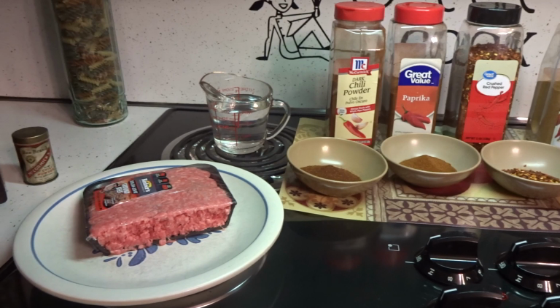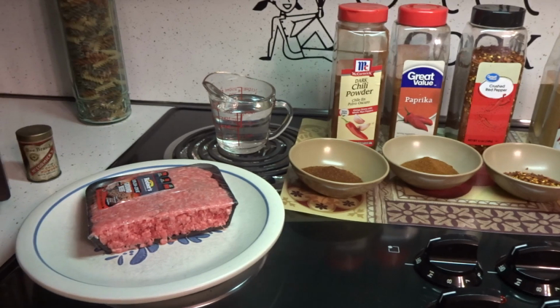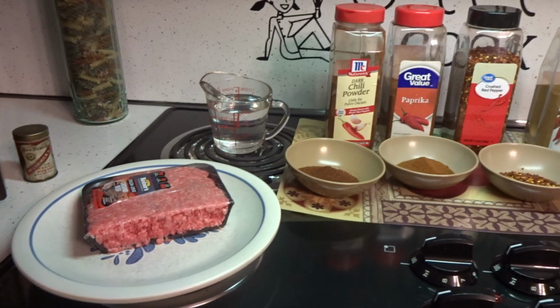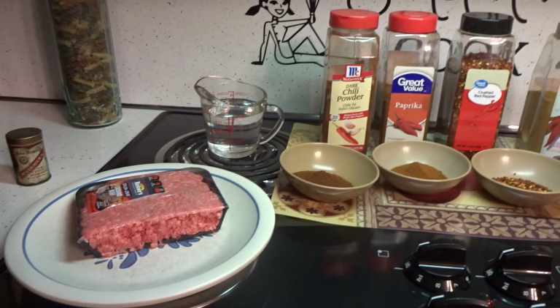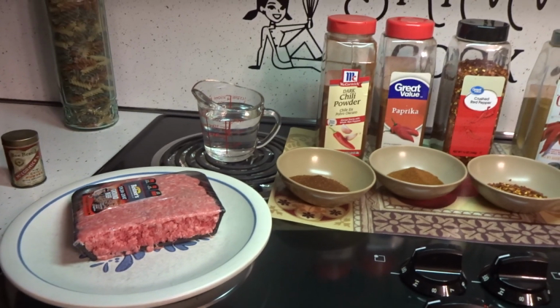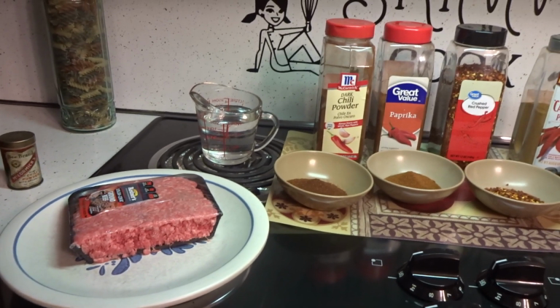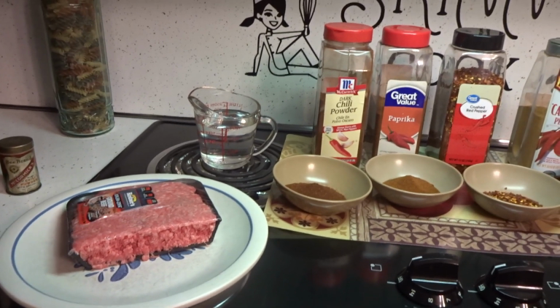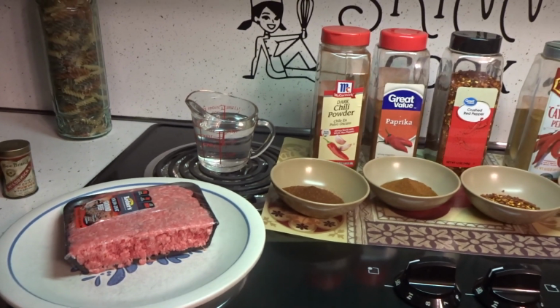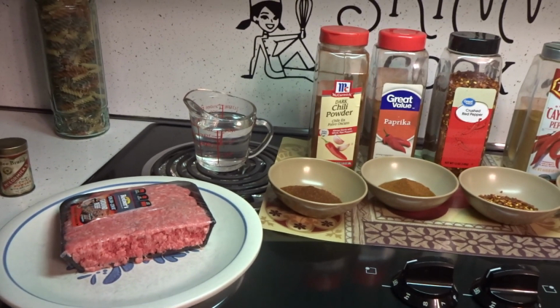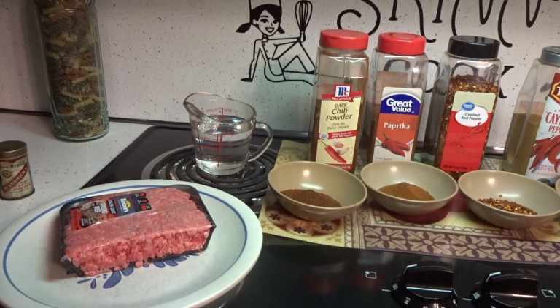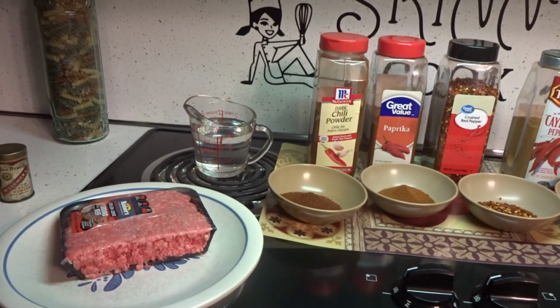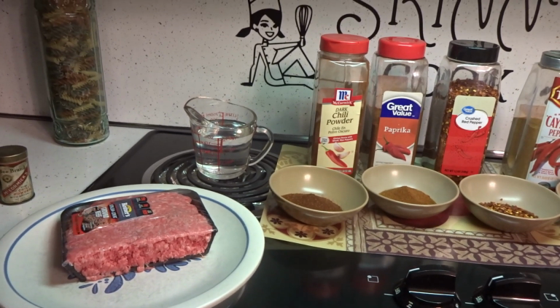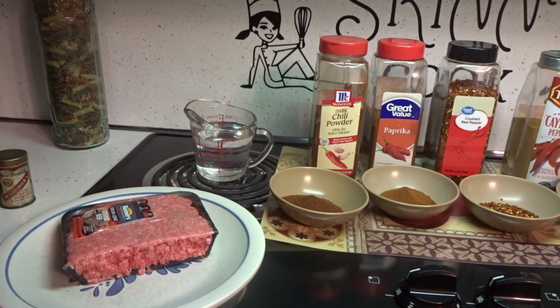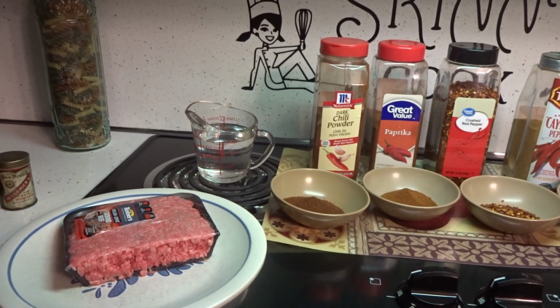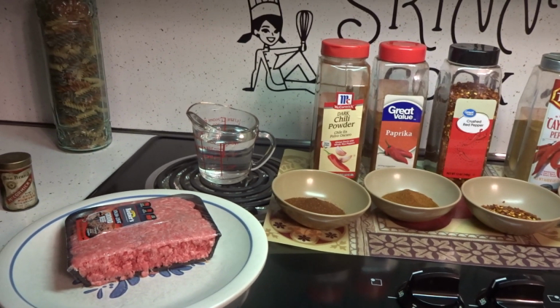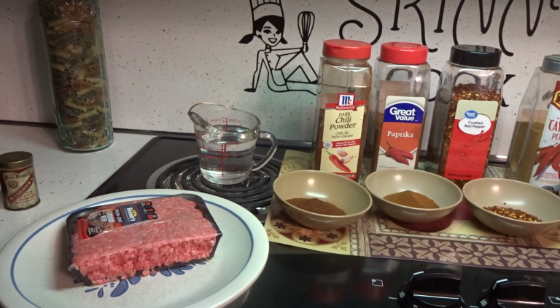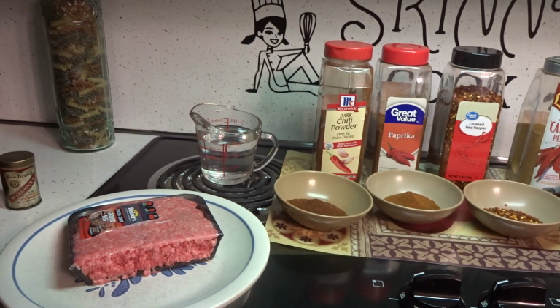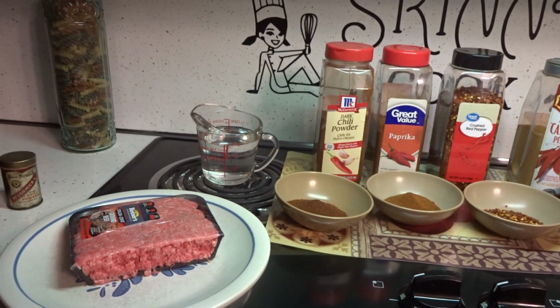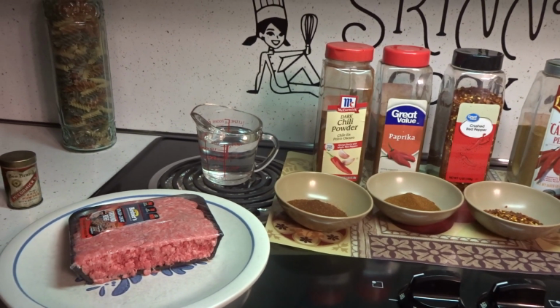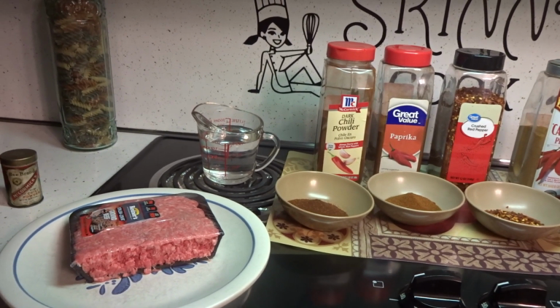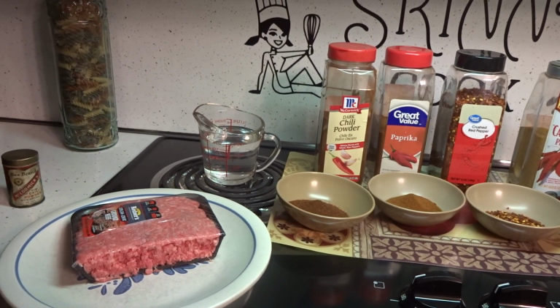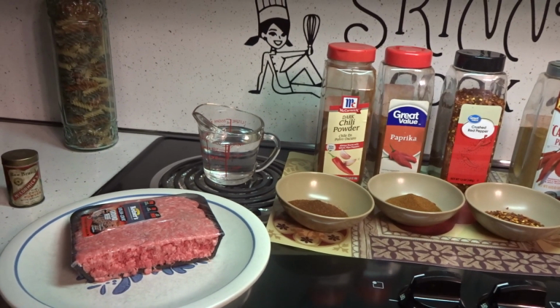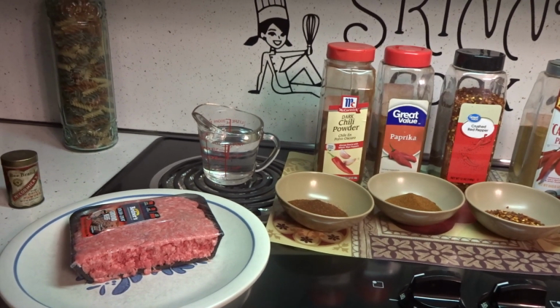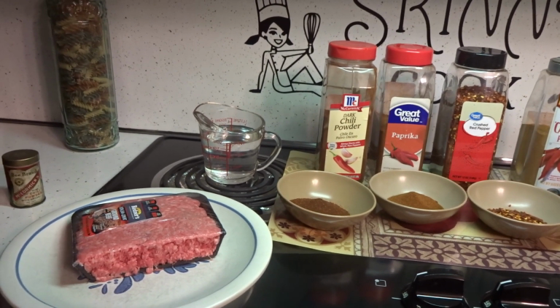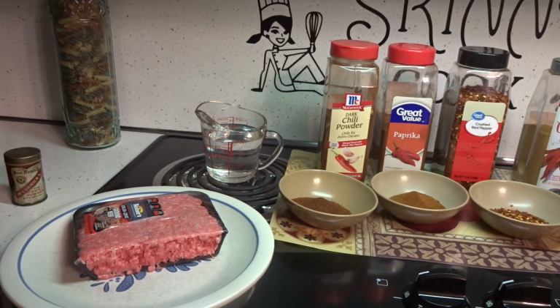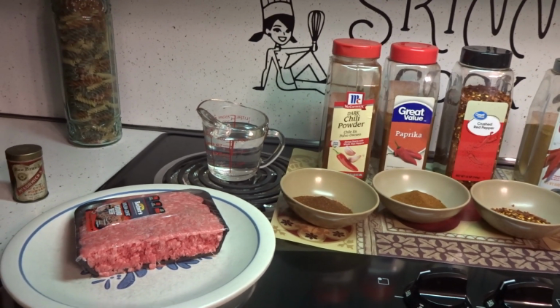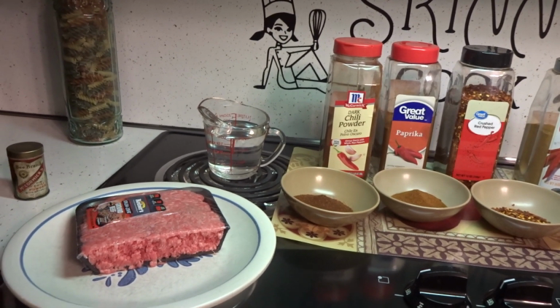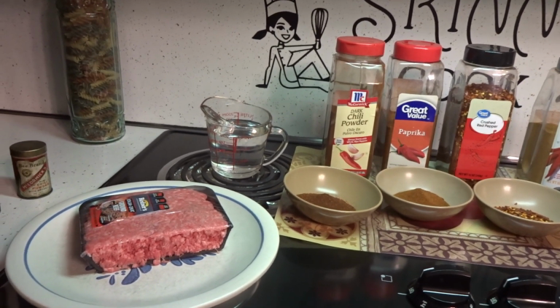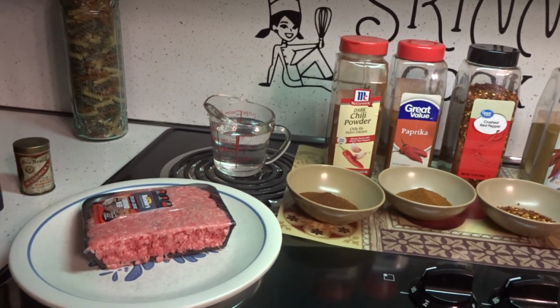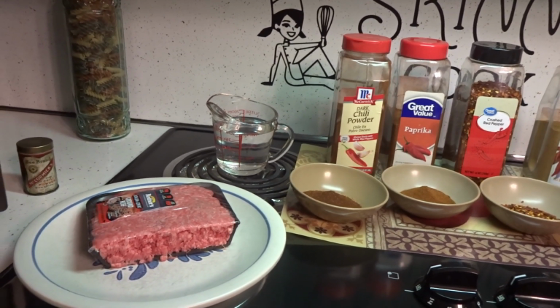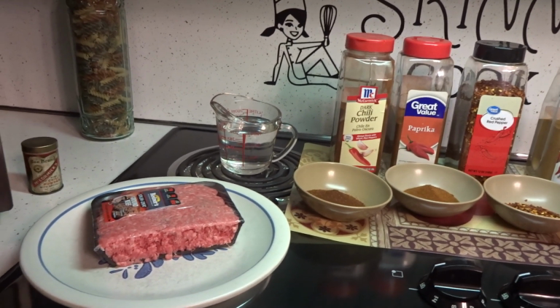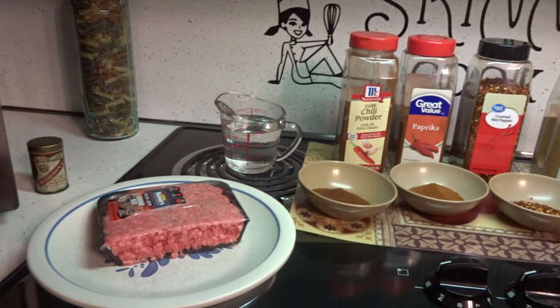Hey everybody! Today I'm going to be making my dad's famous hot dog and hamburger sauce recipe.